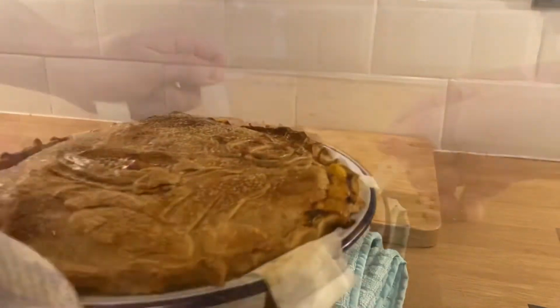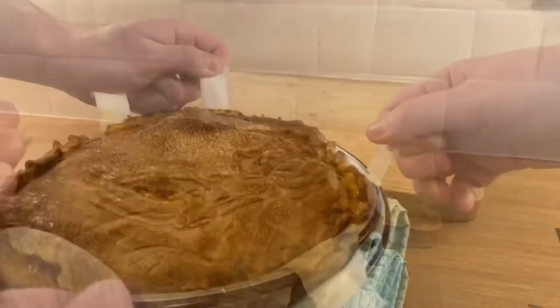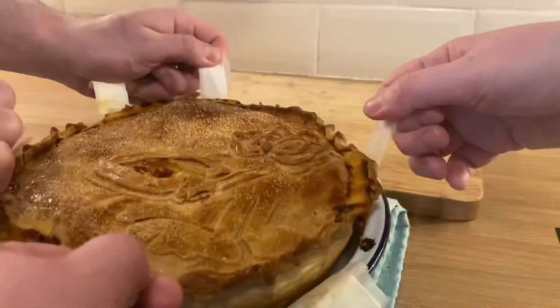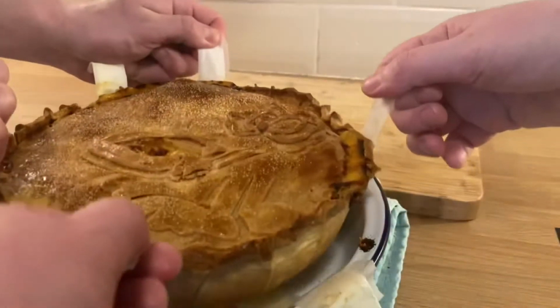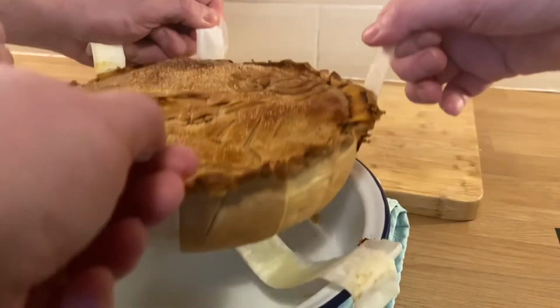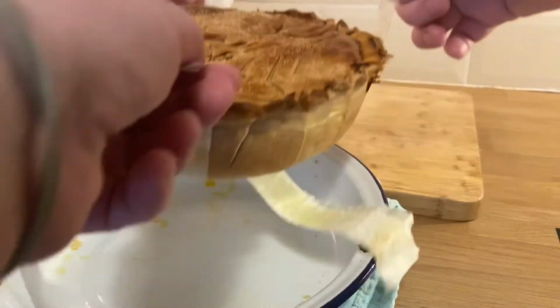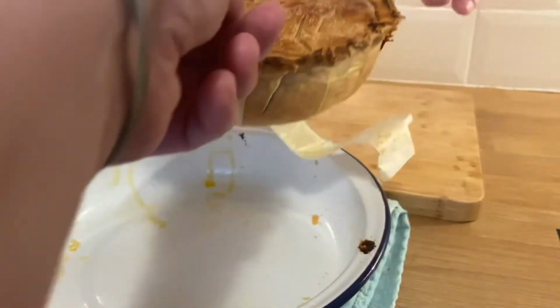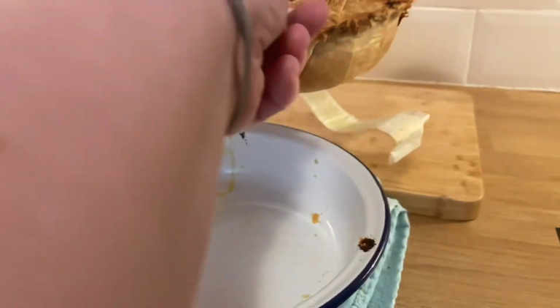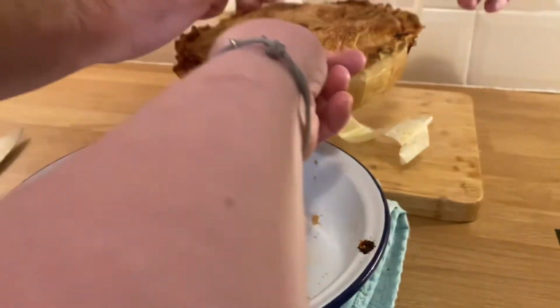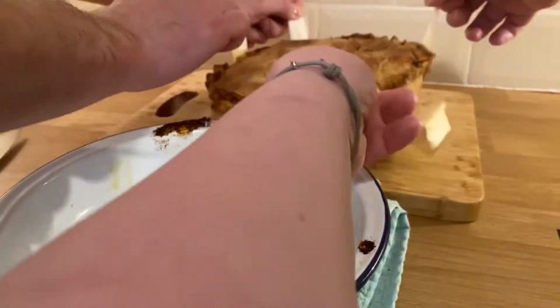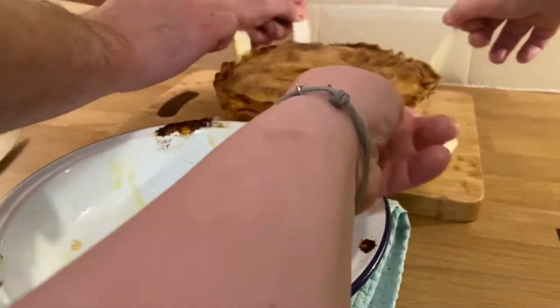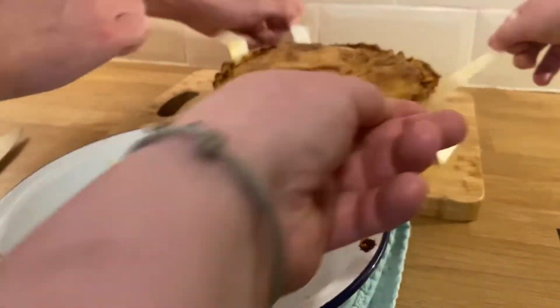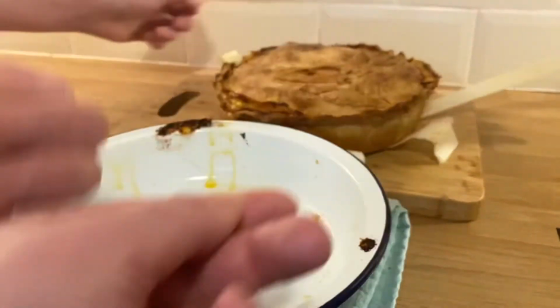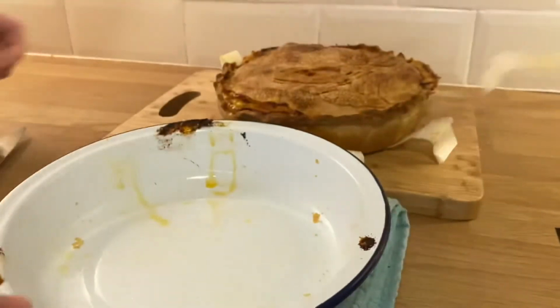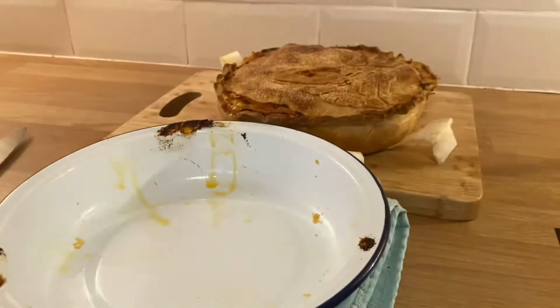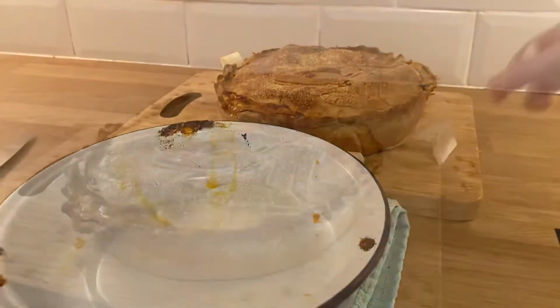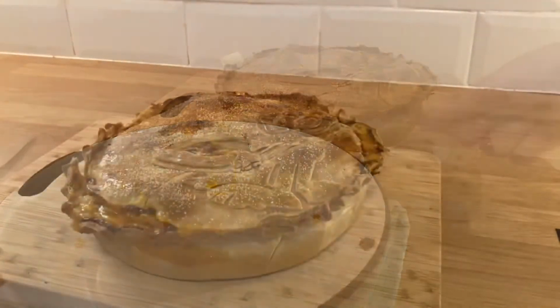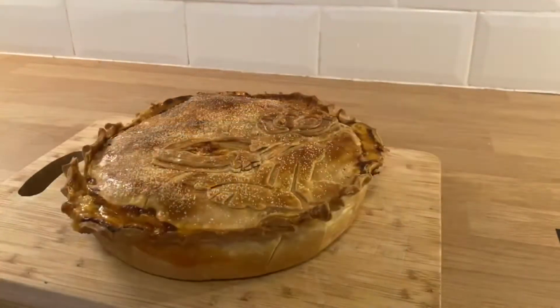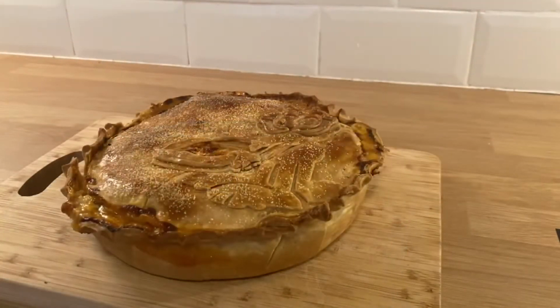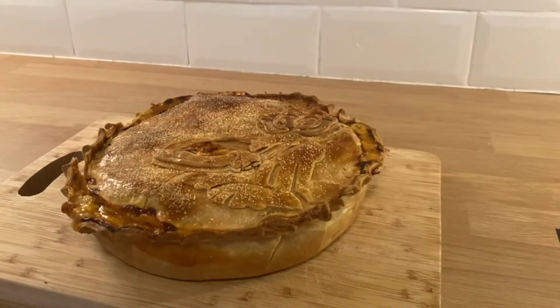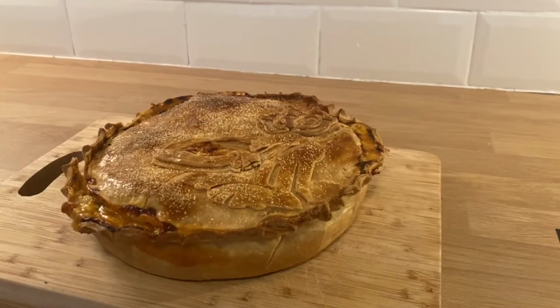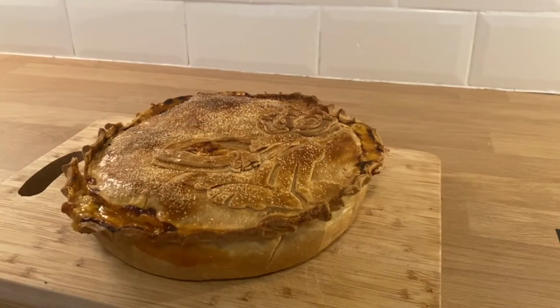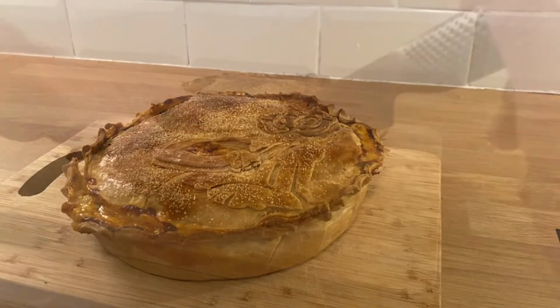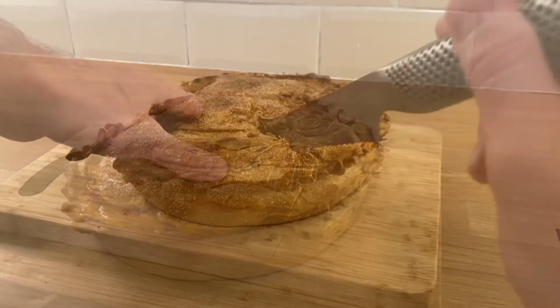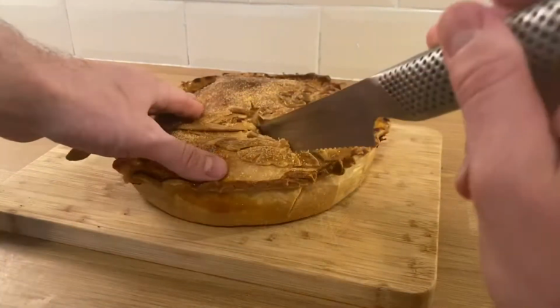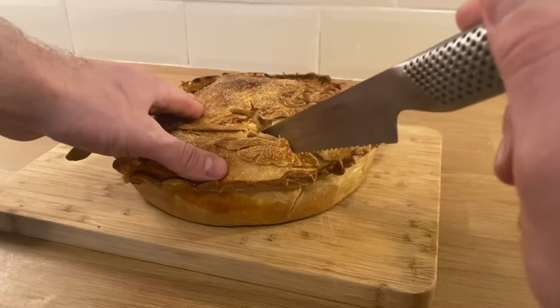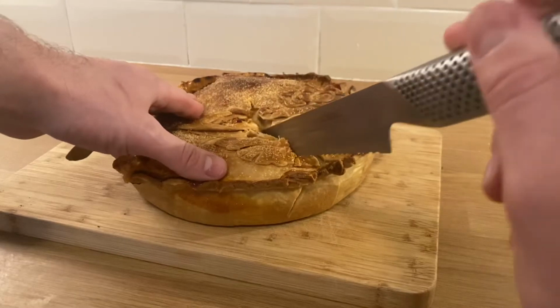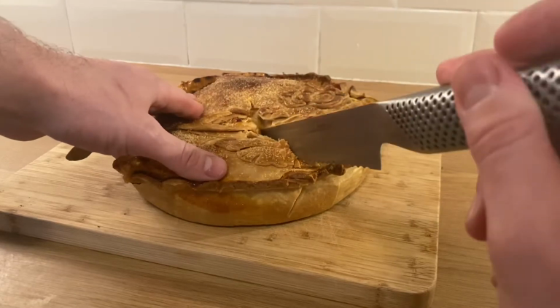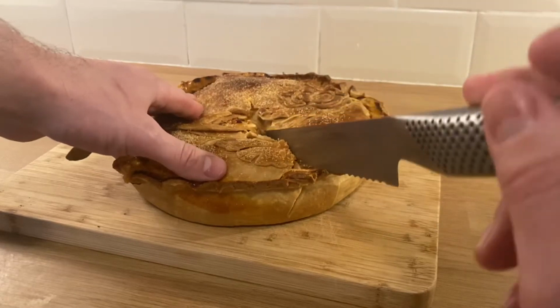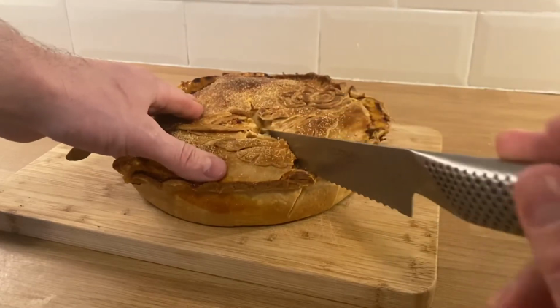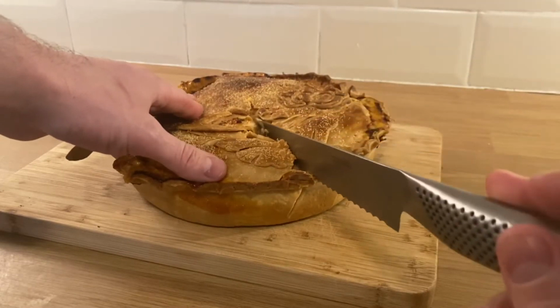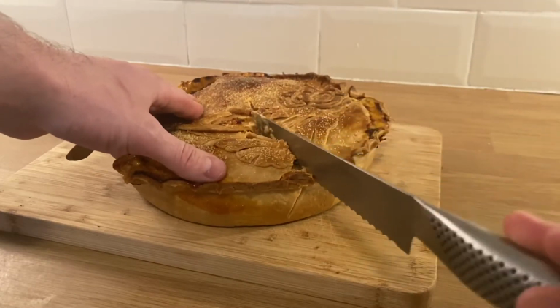He then goes in the oven for an hour and fifteen. As you can see the lift is good — a nice sturdy pie. And to the reveal: it was a three star pie.